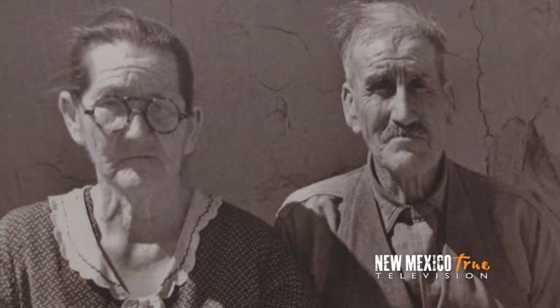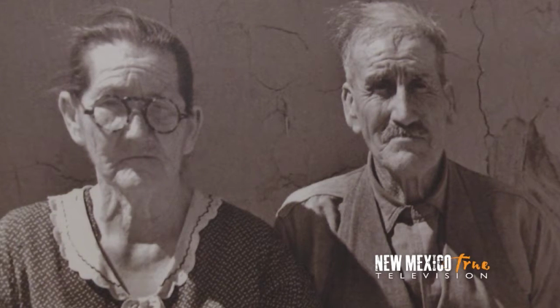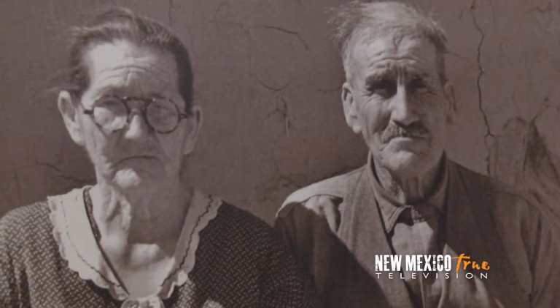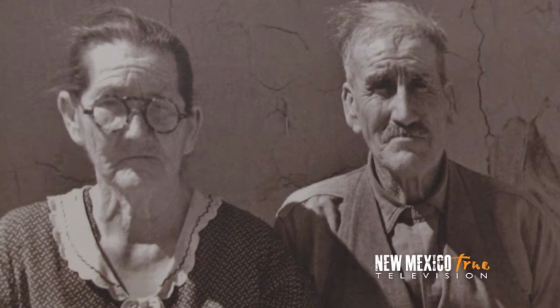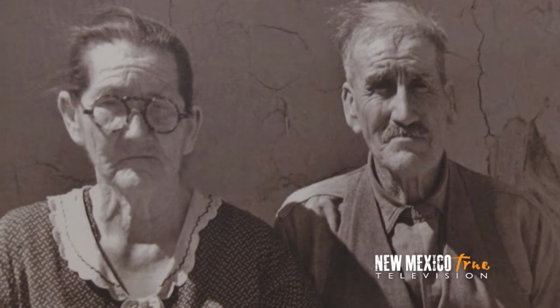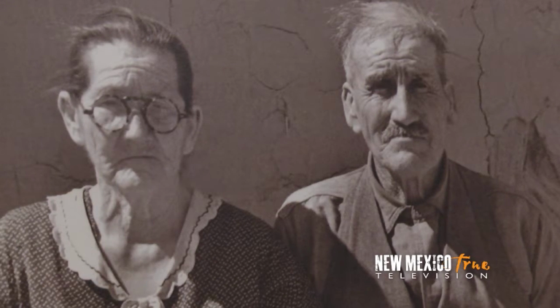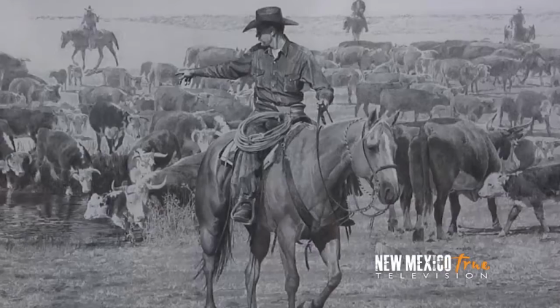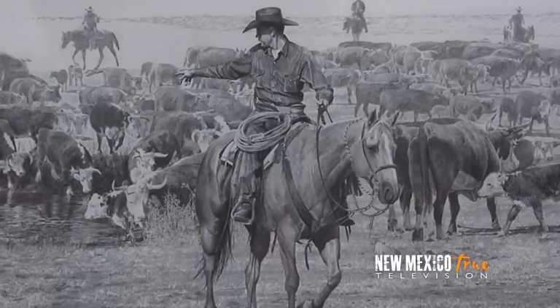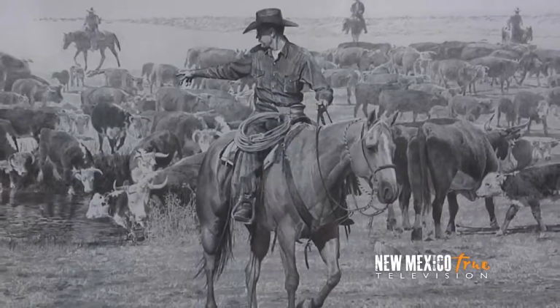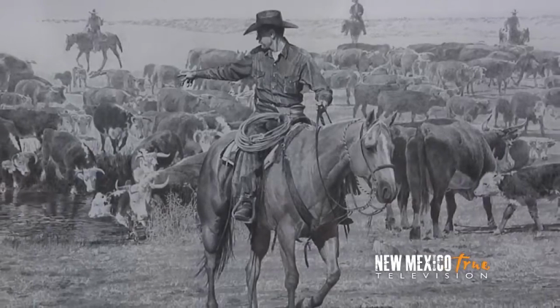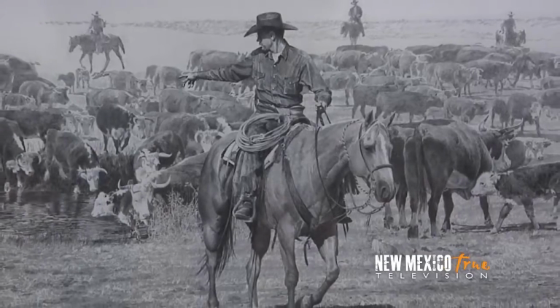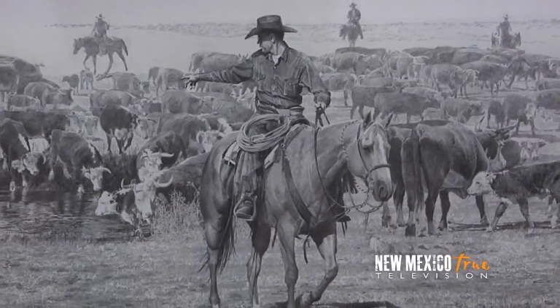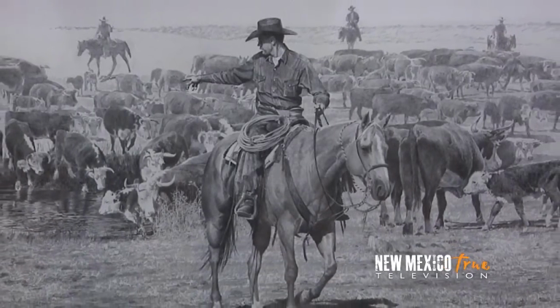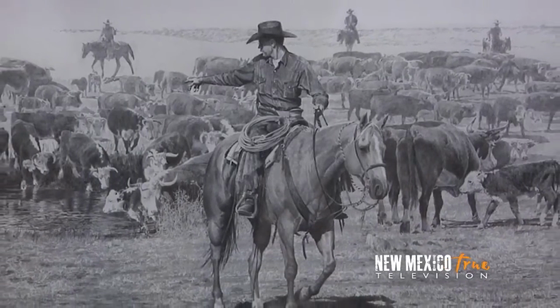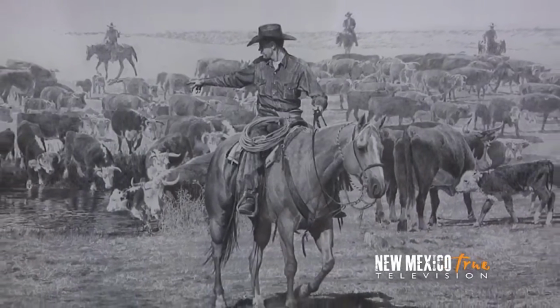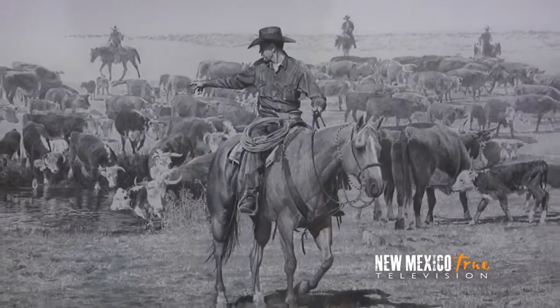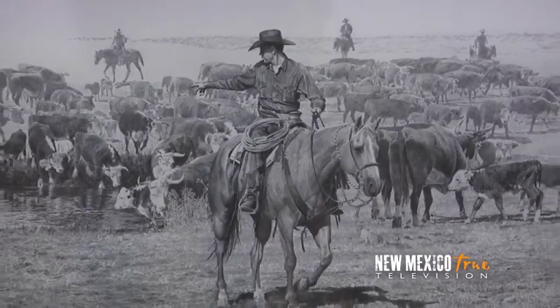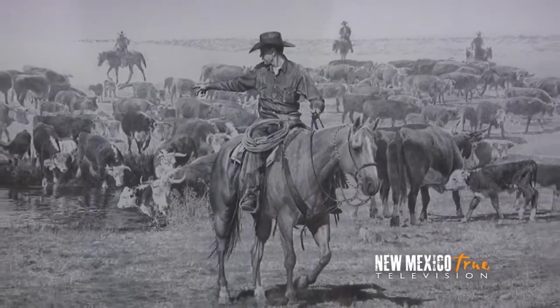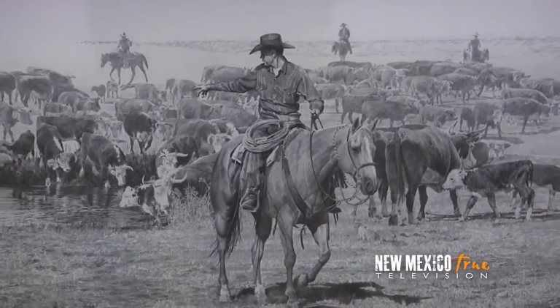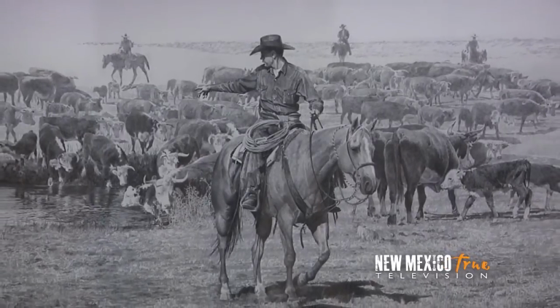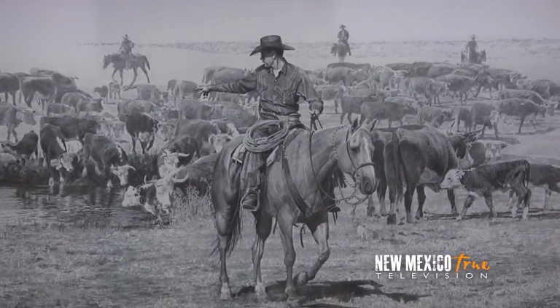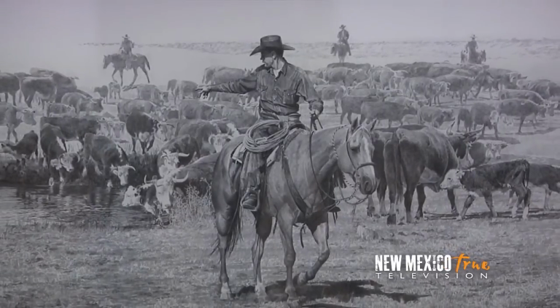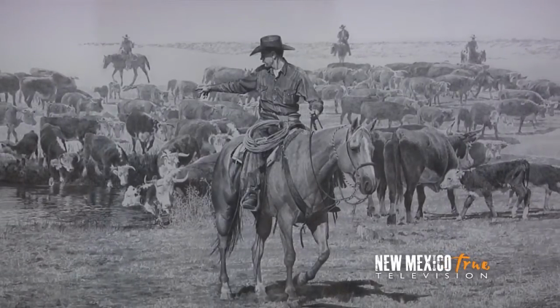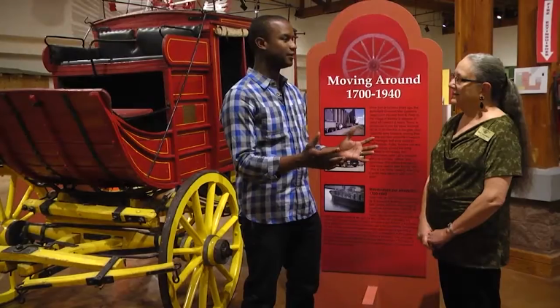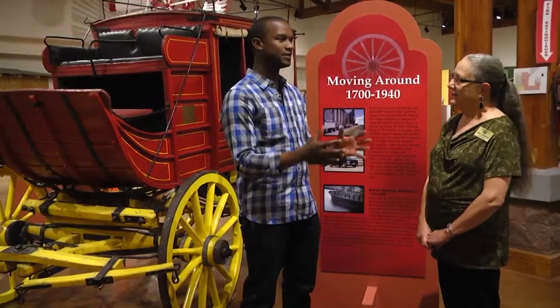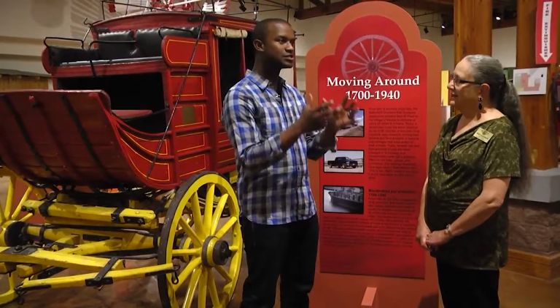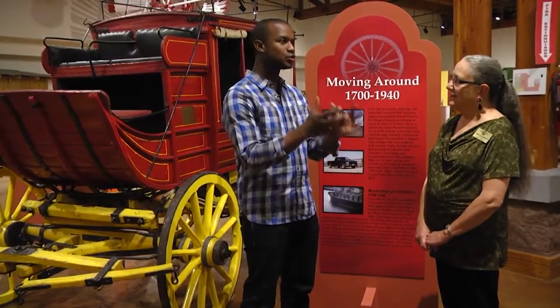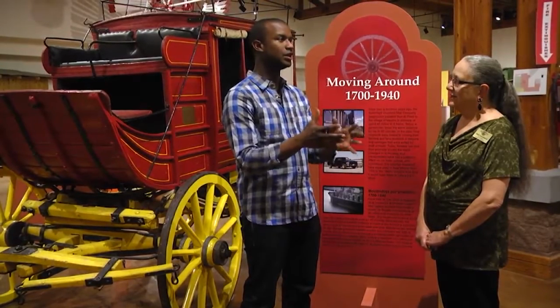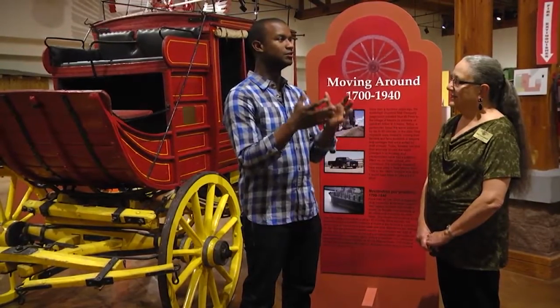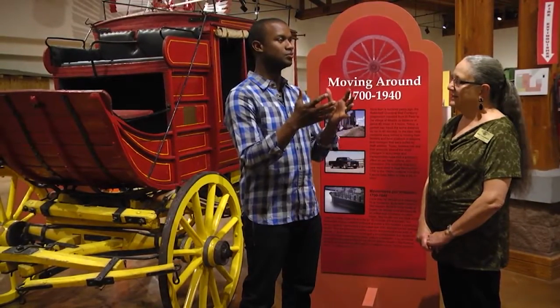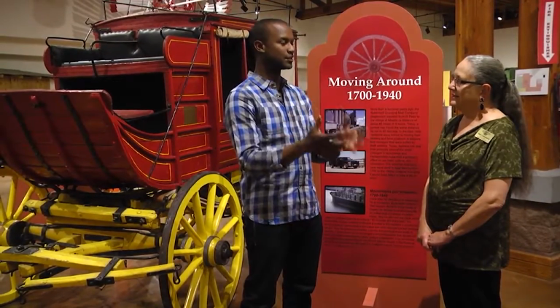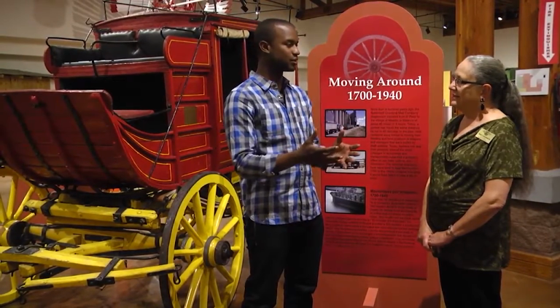Beyond the images and biographies displayed on the walls, the museum's curator, Tony, offers me more insight.